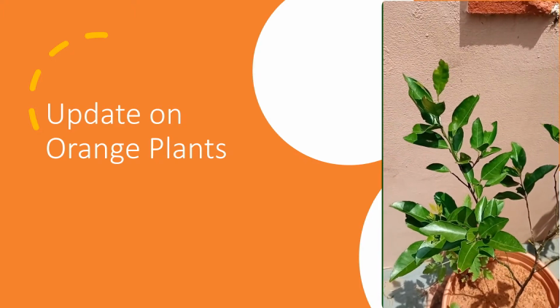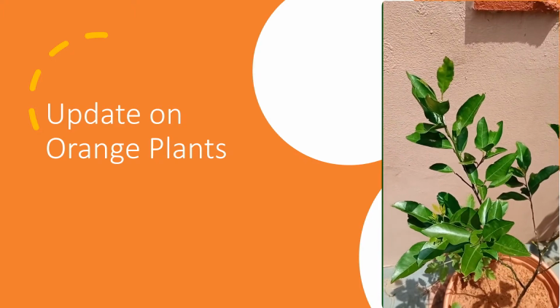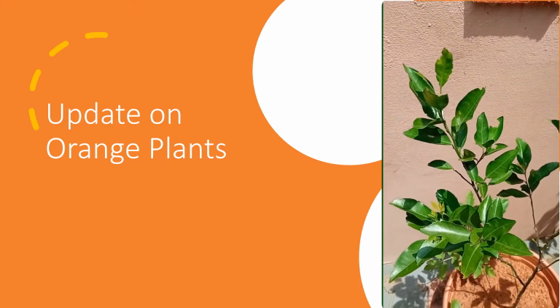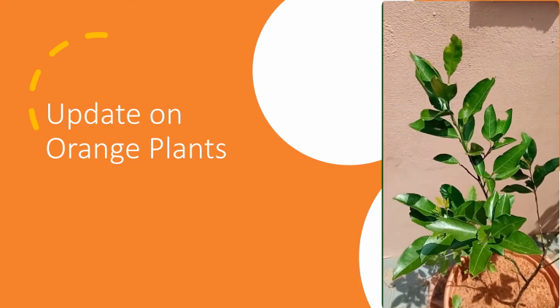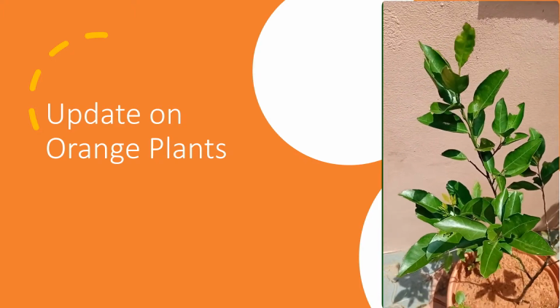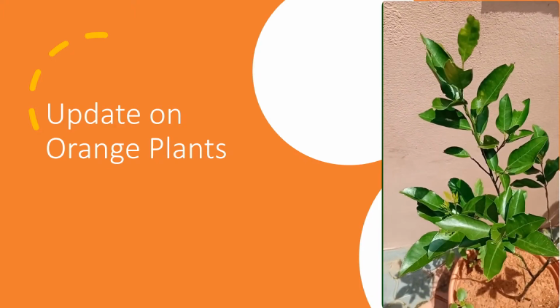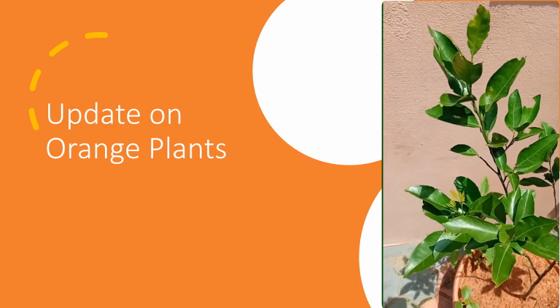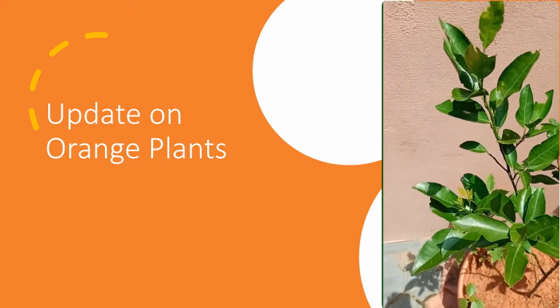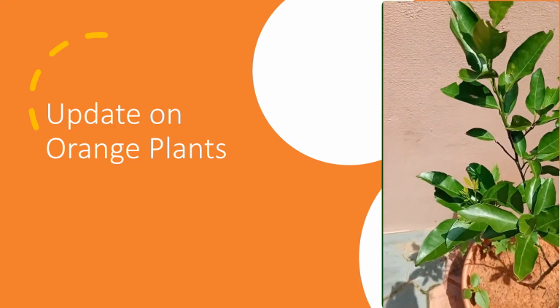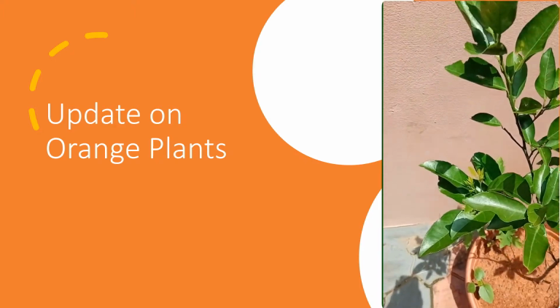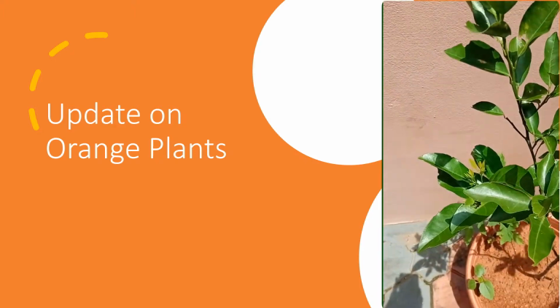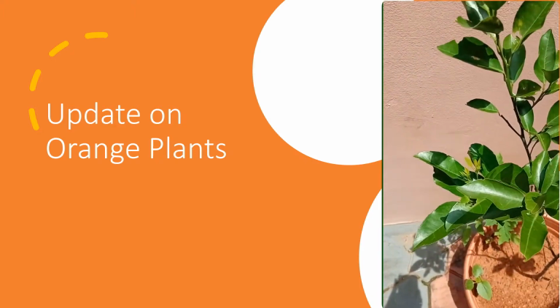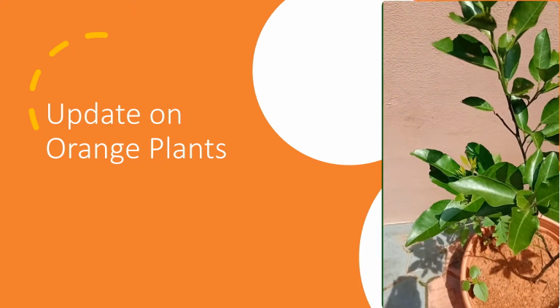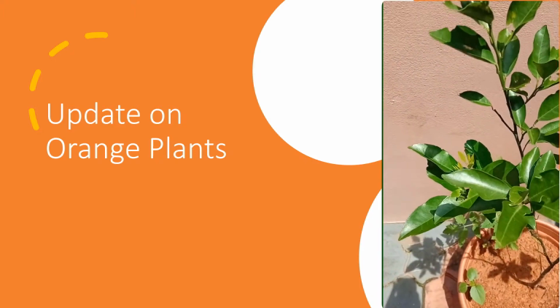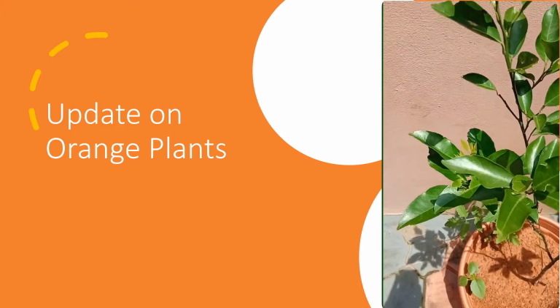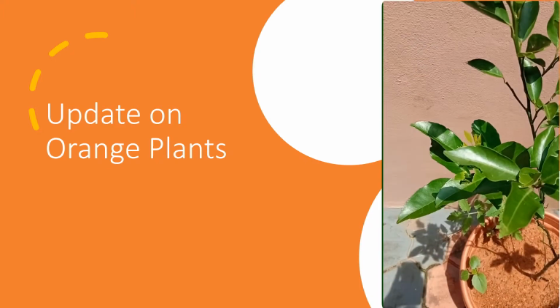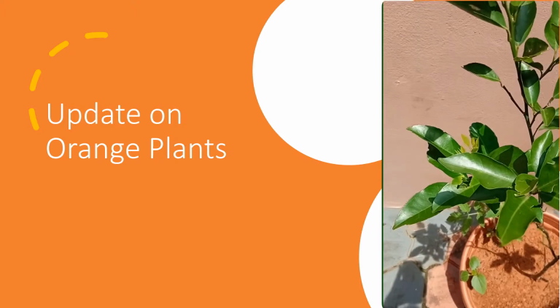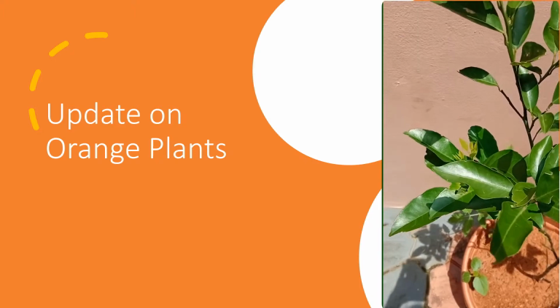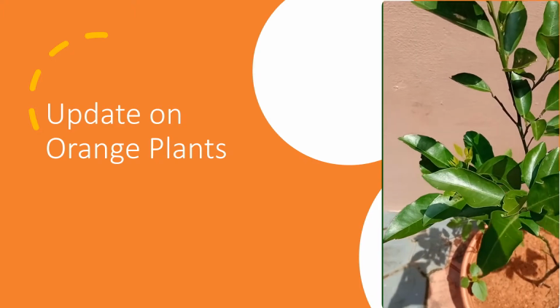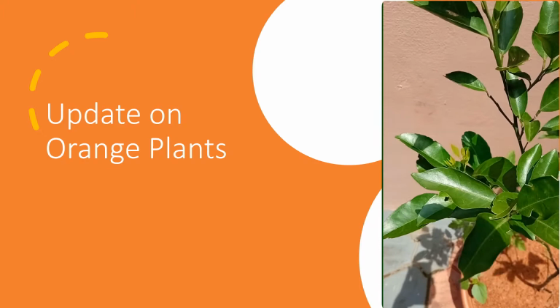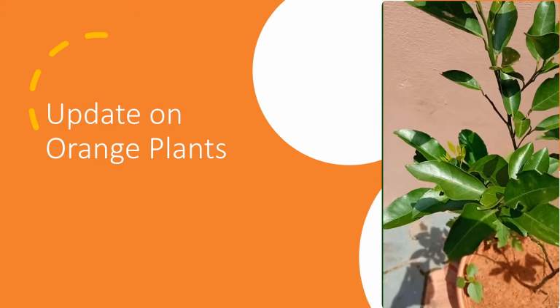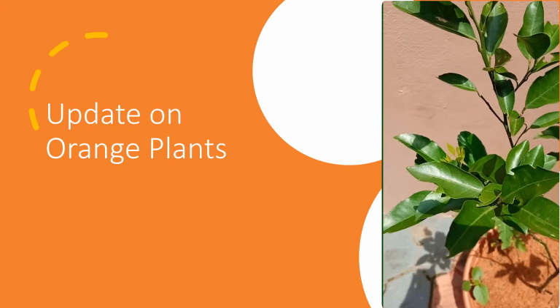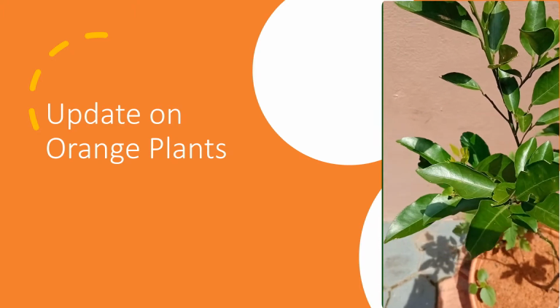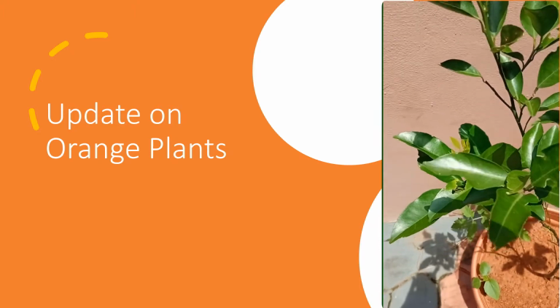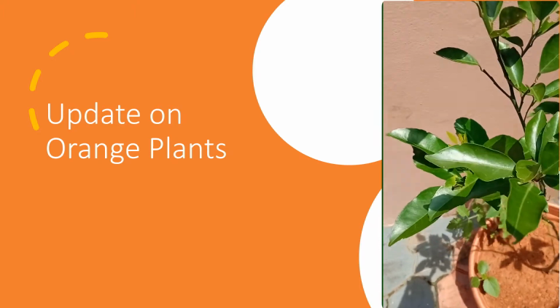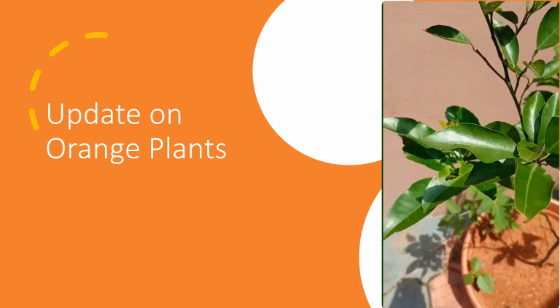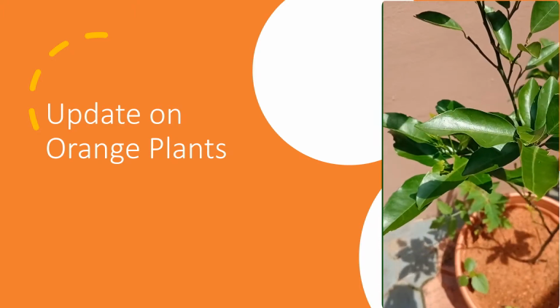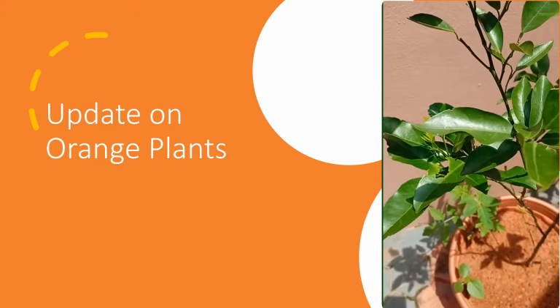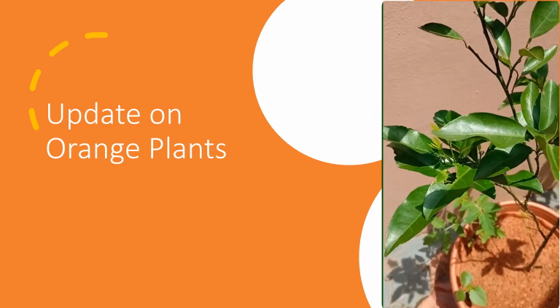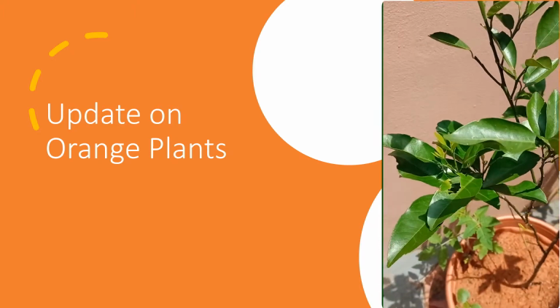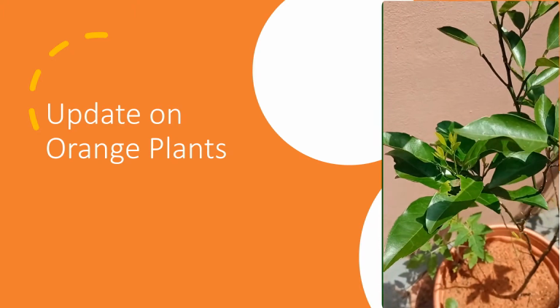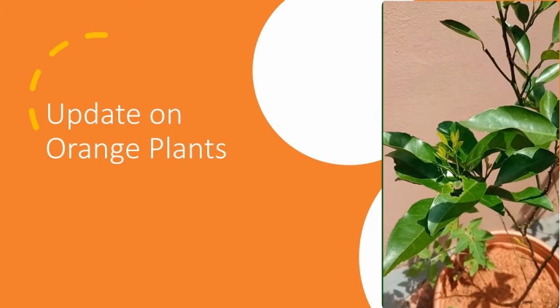Look out for the next update in my horticulture channel soon.